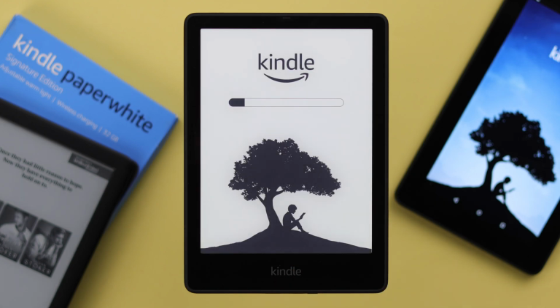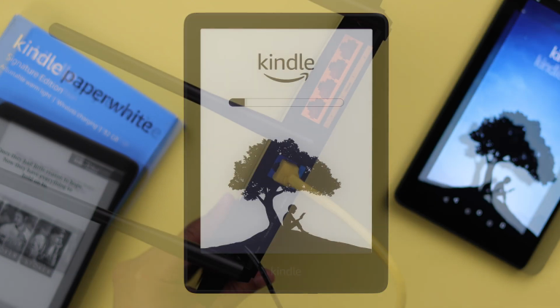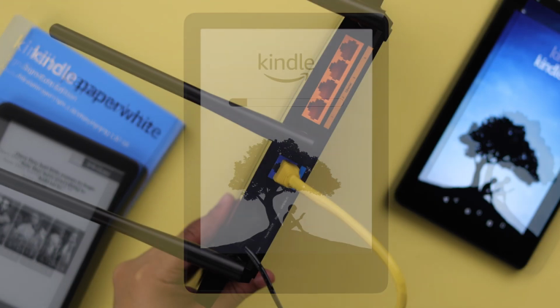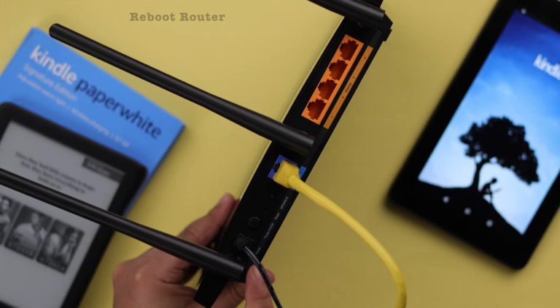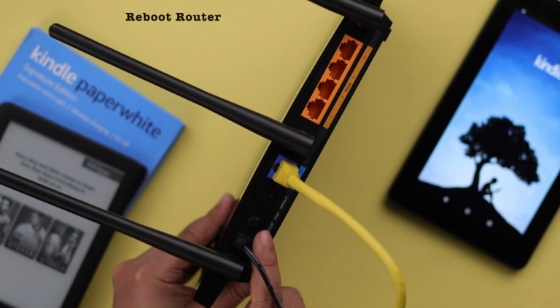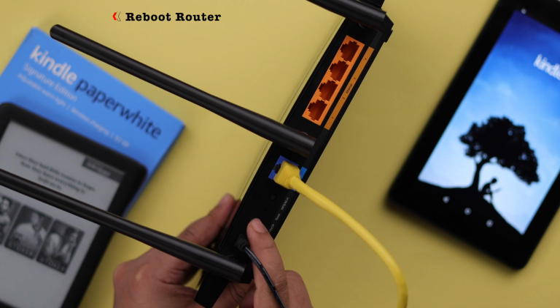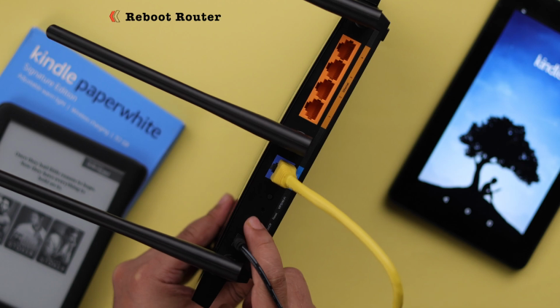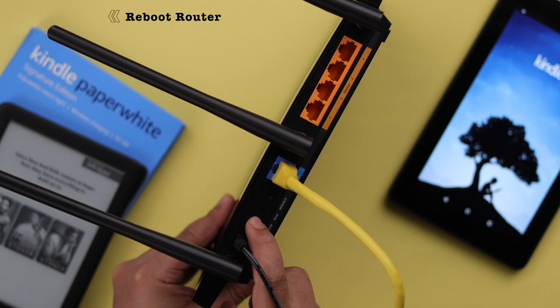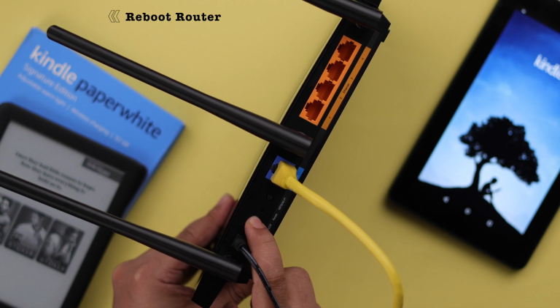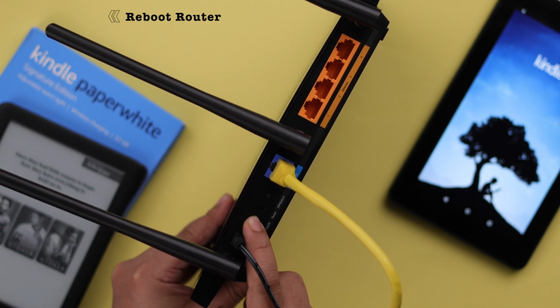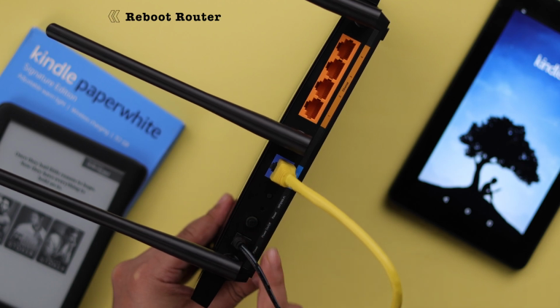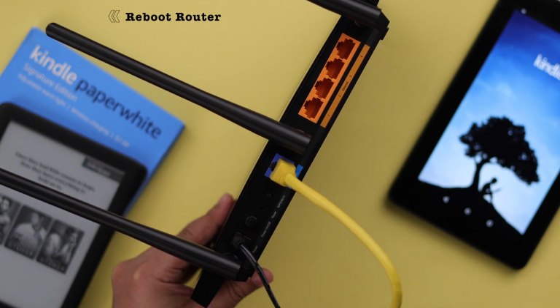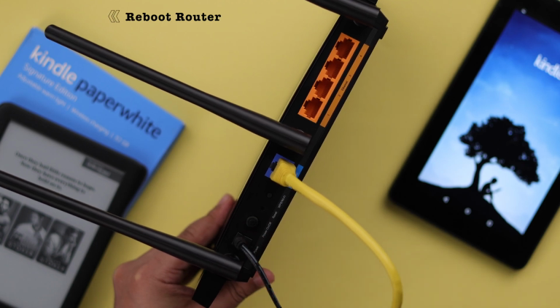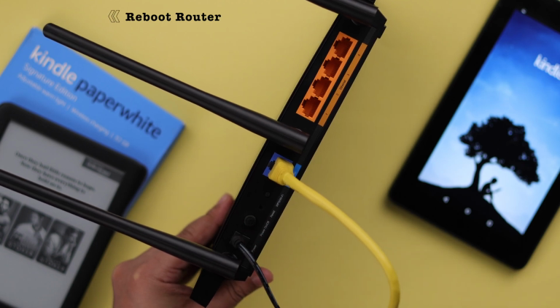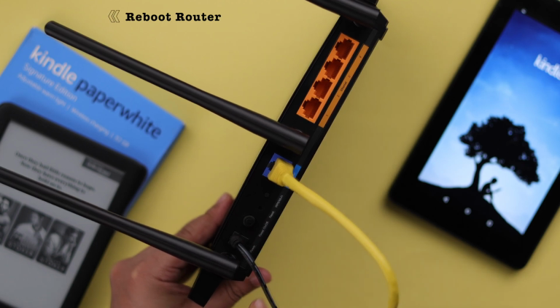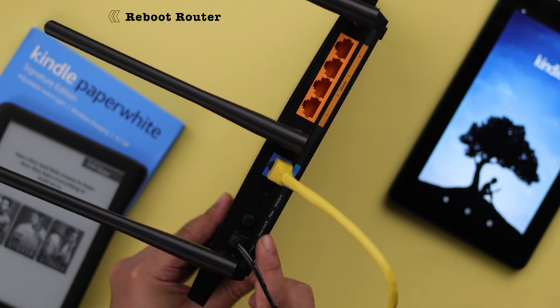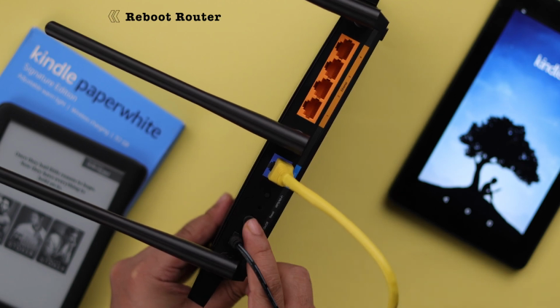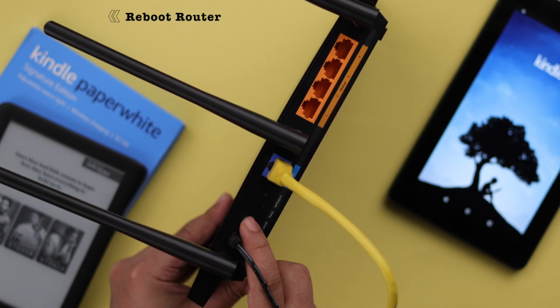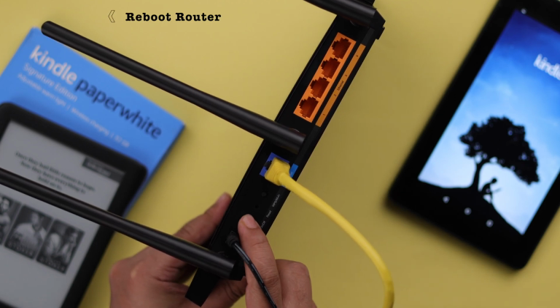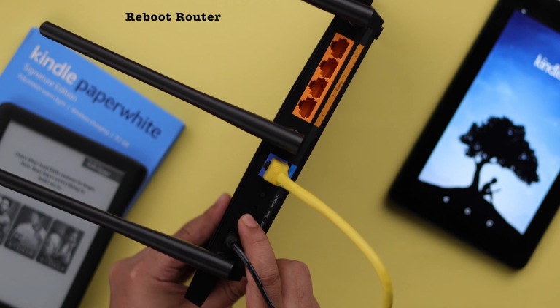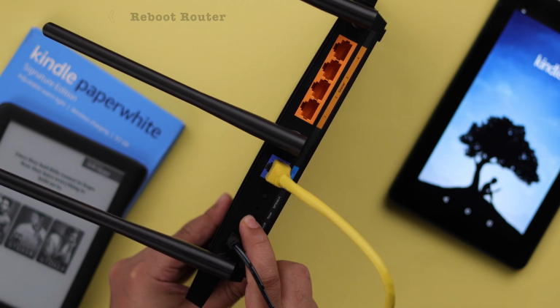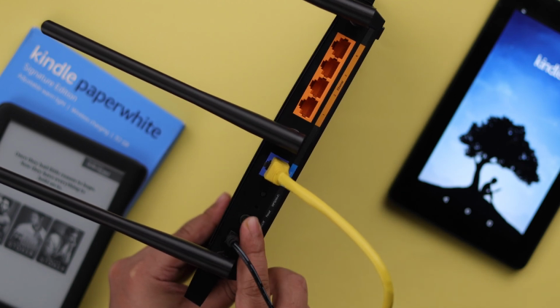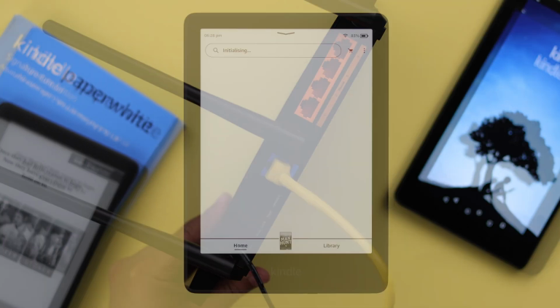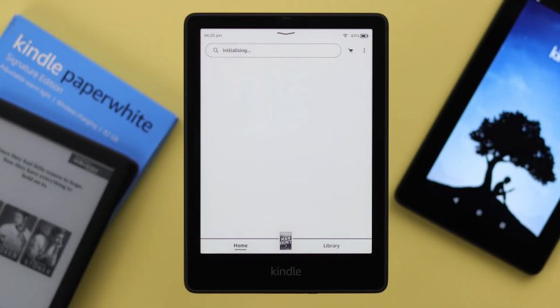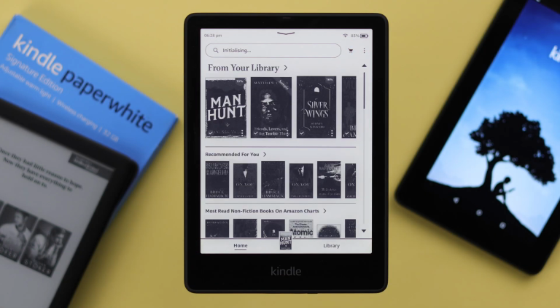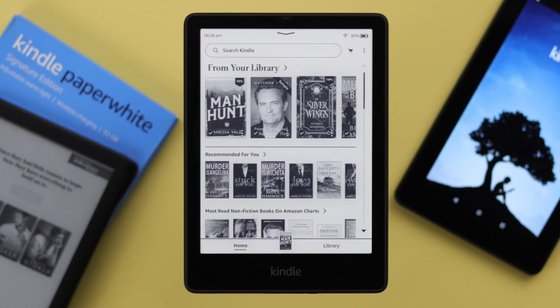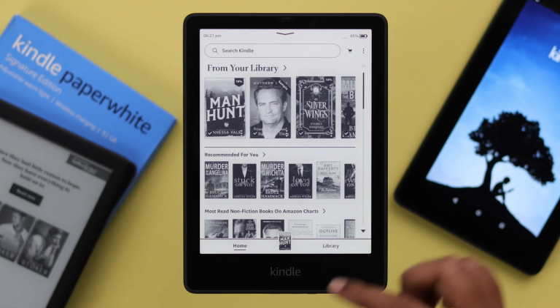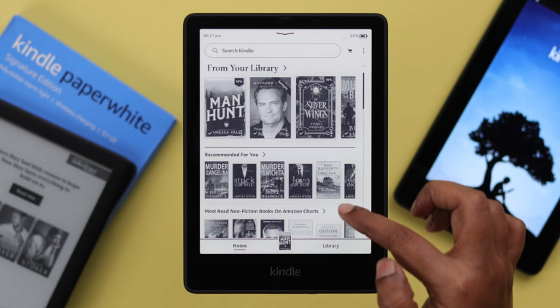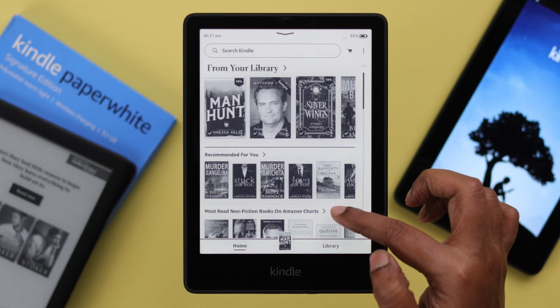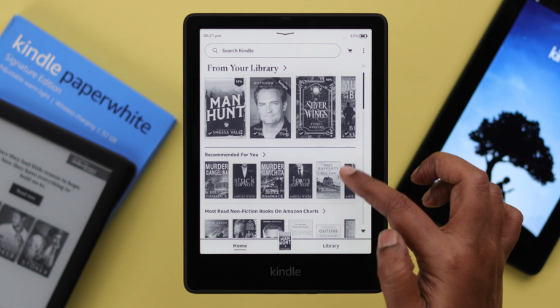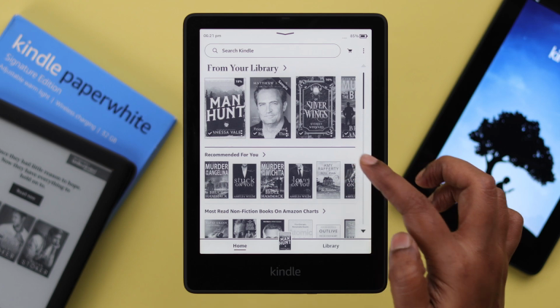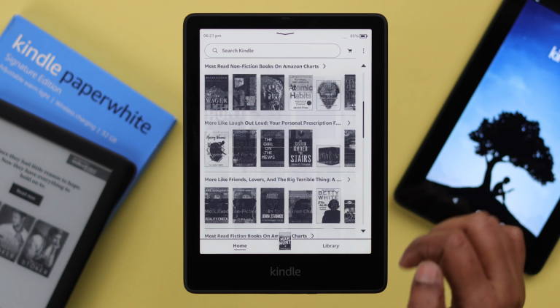Now while your Kindle is restarting, at the same time you can go ahead and reboot your router once. This should fix your Wi-Fi issues.